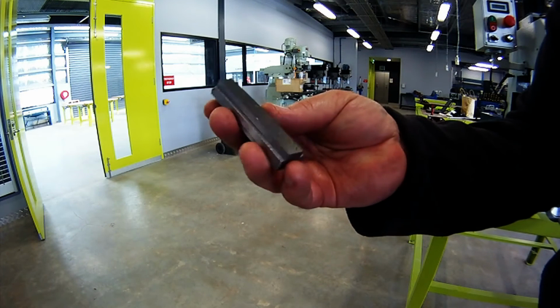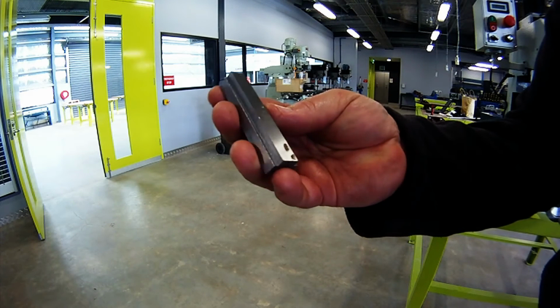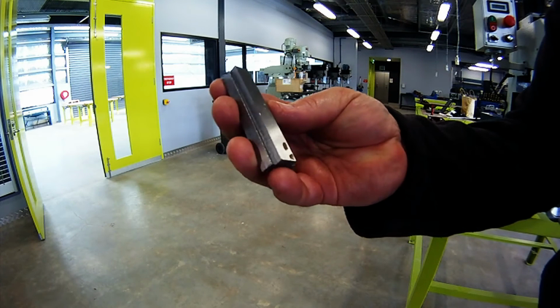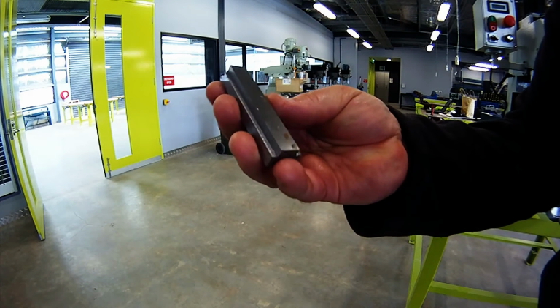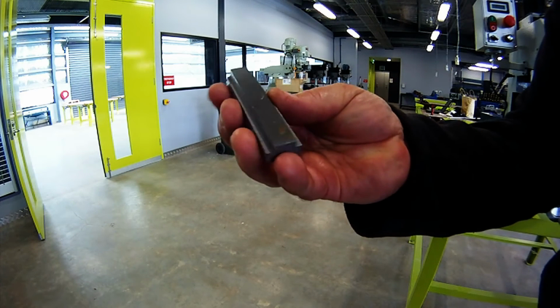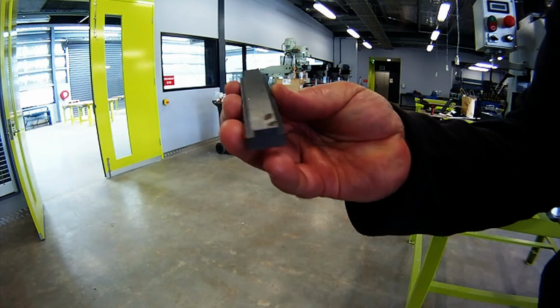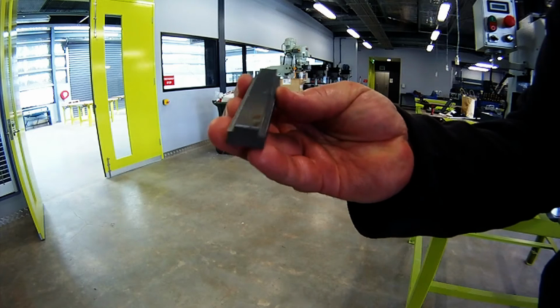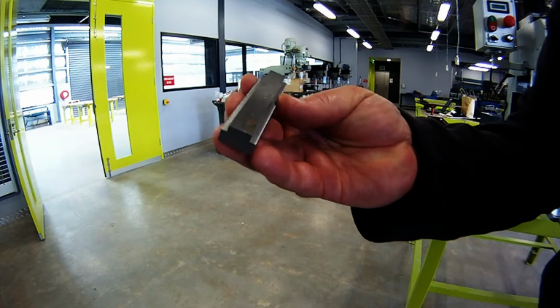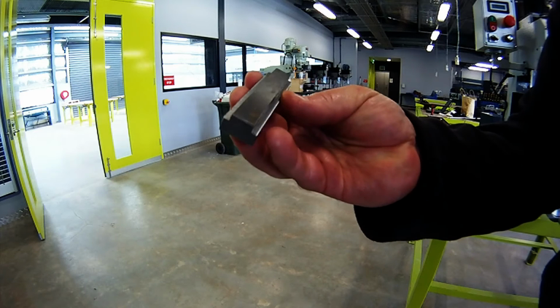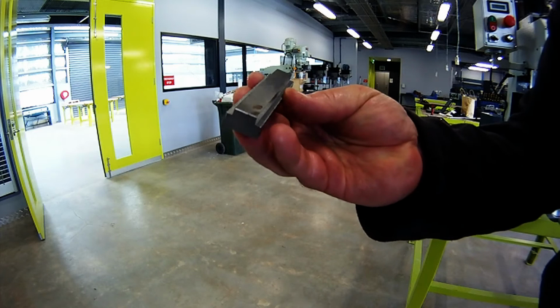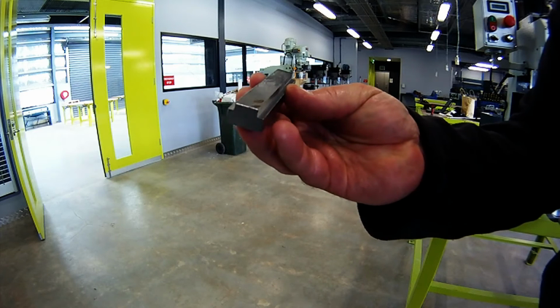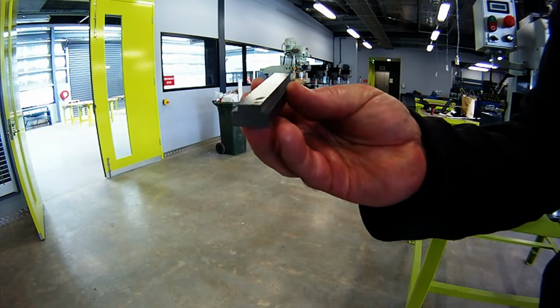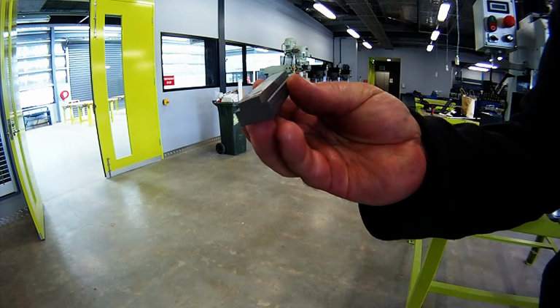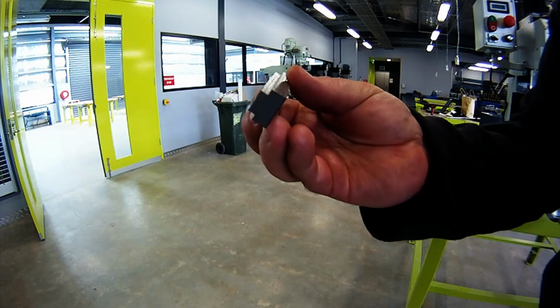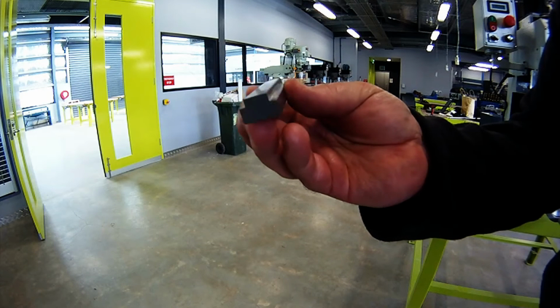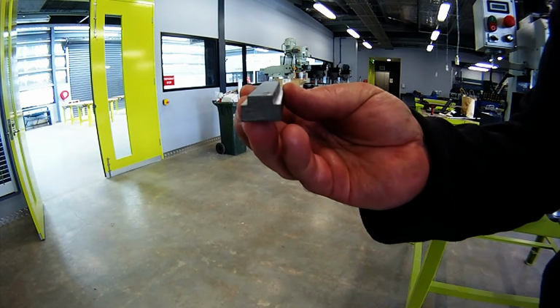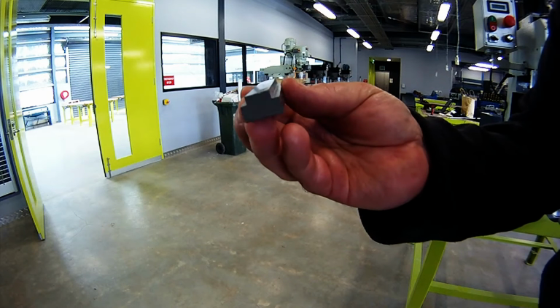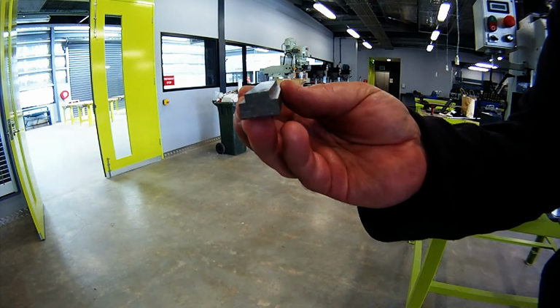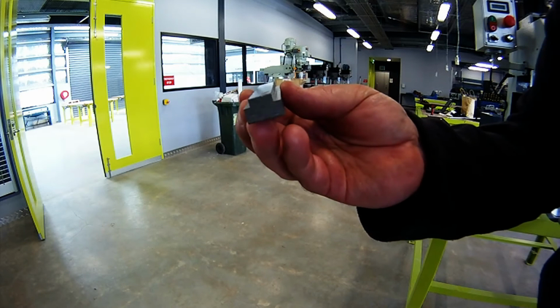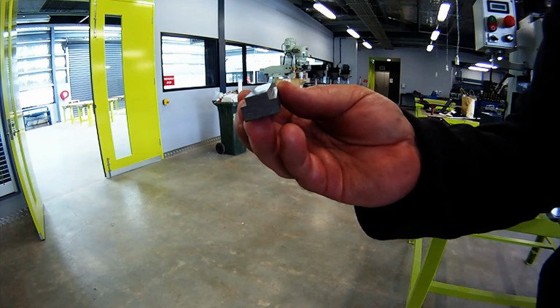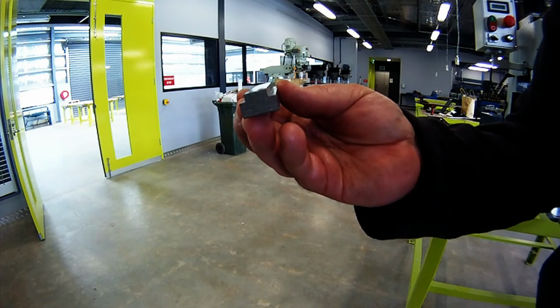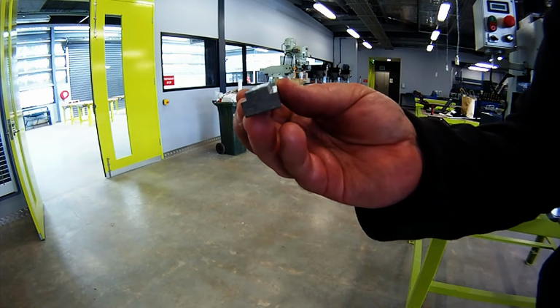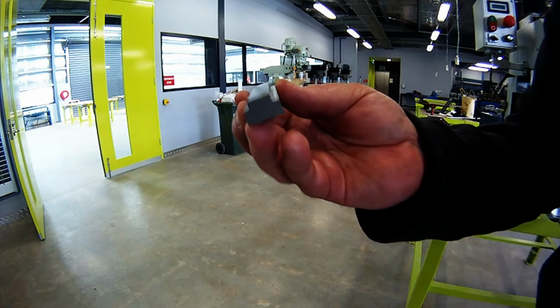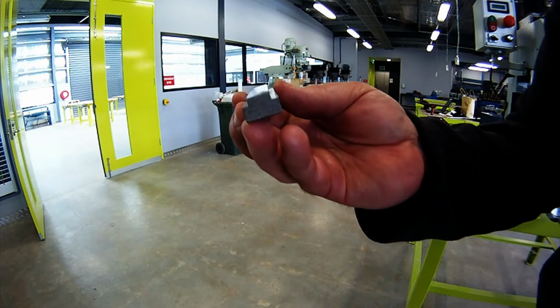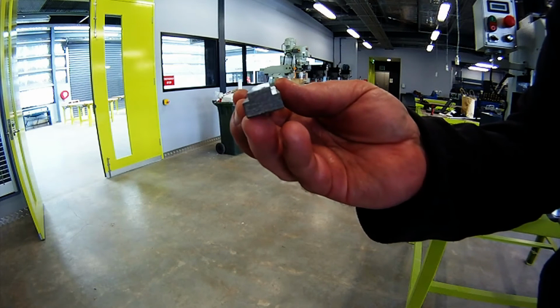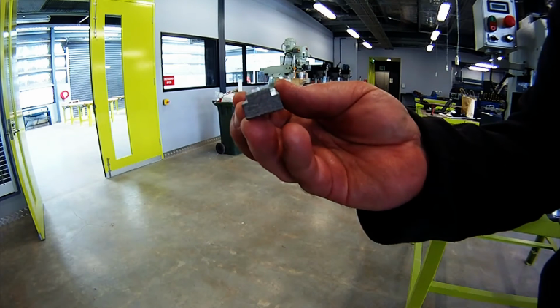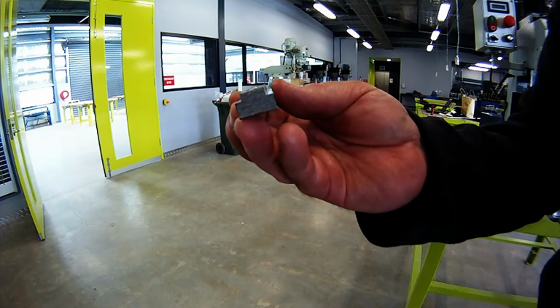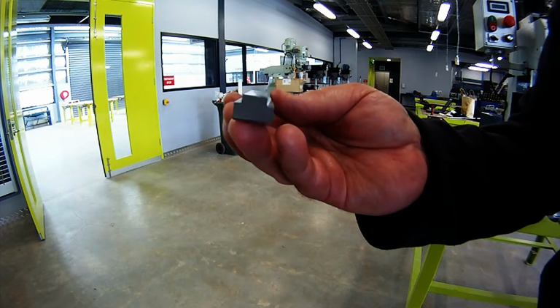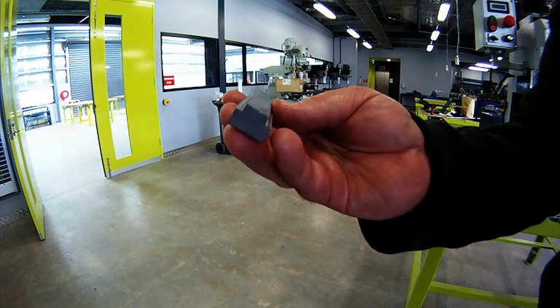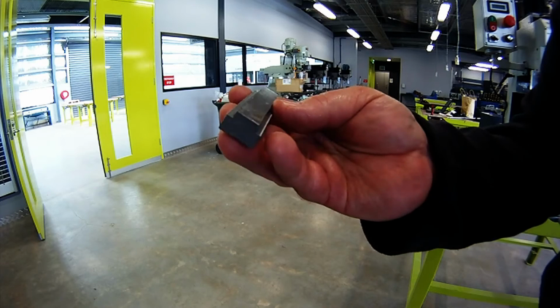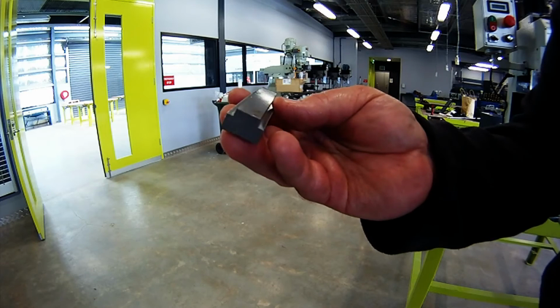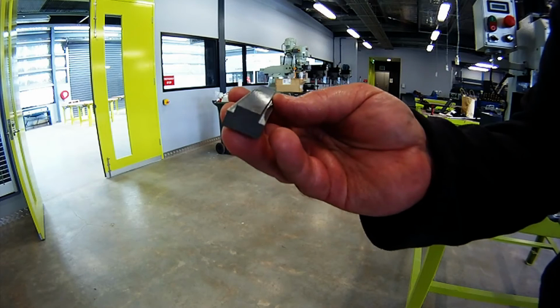All right, we'll change over the arbors now — I'll put in the drill chuck, take out the collet chuck, and we'll just do some drilling.